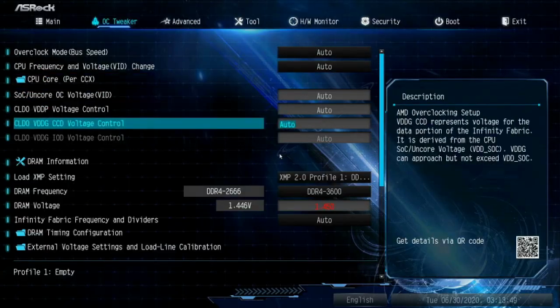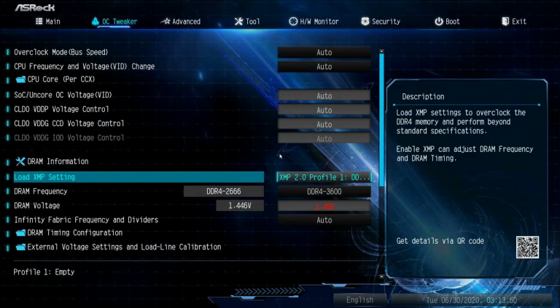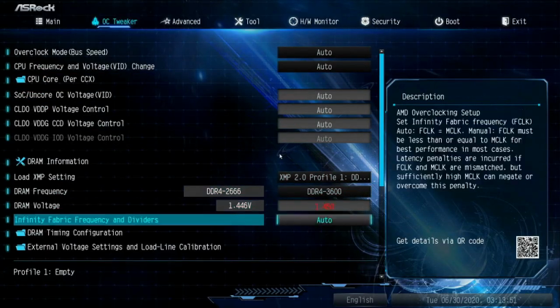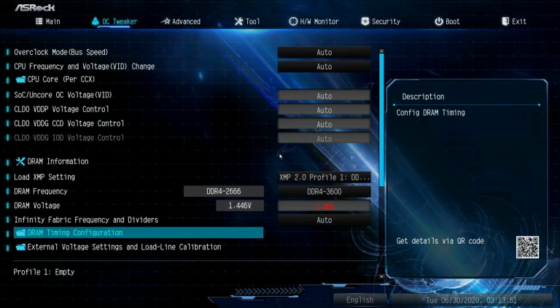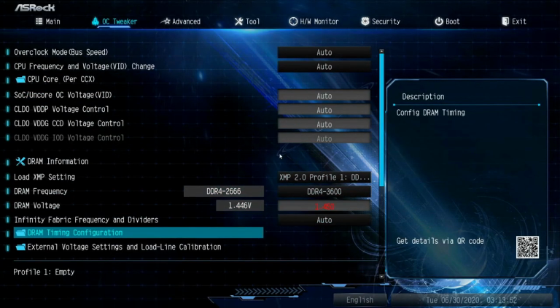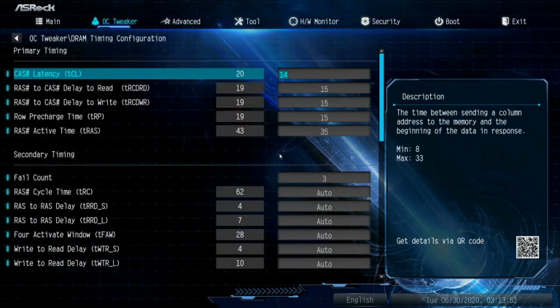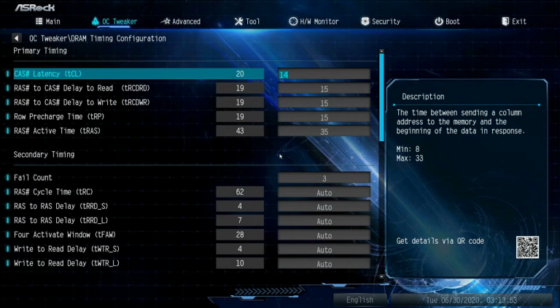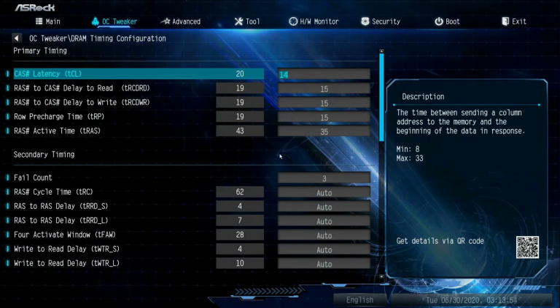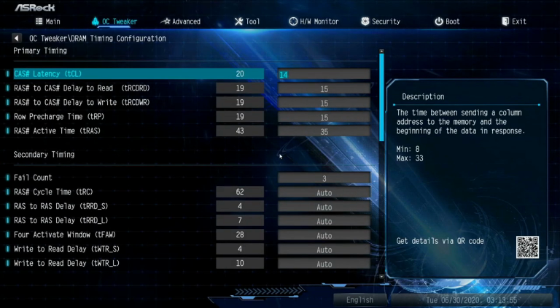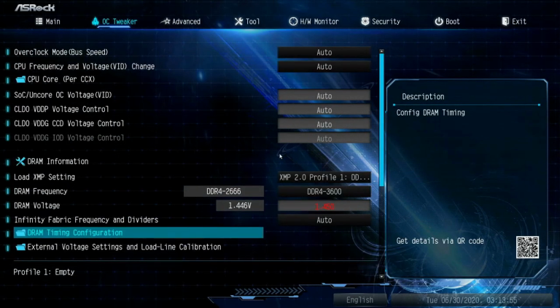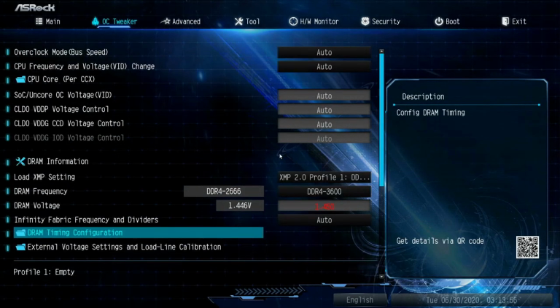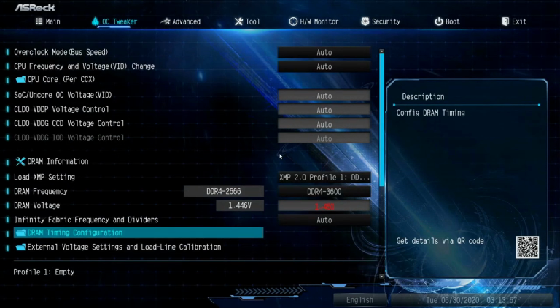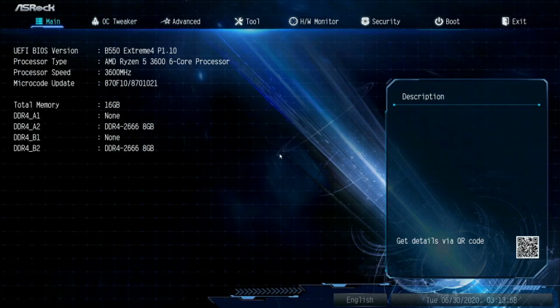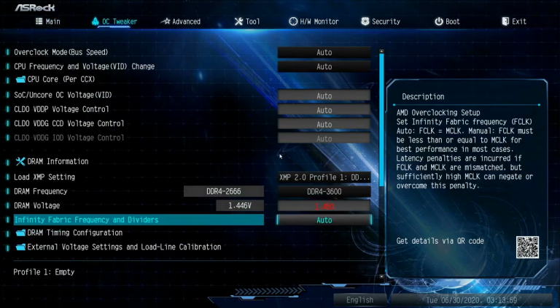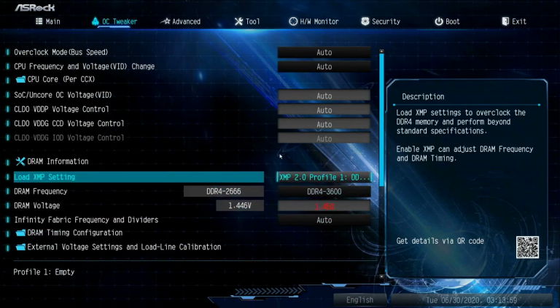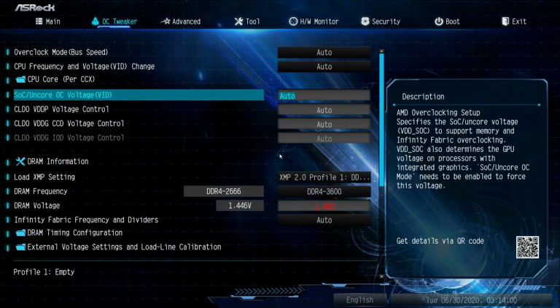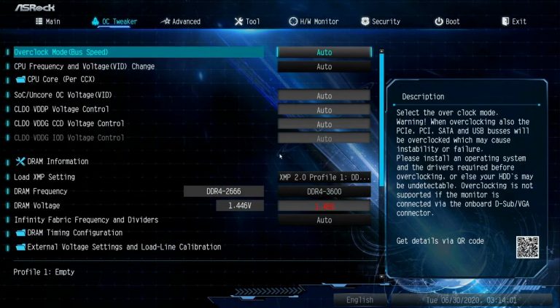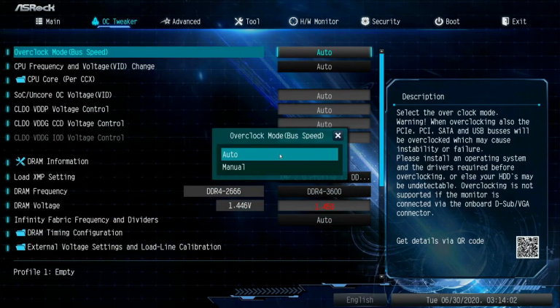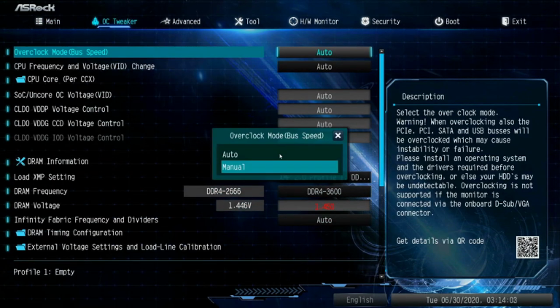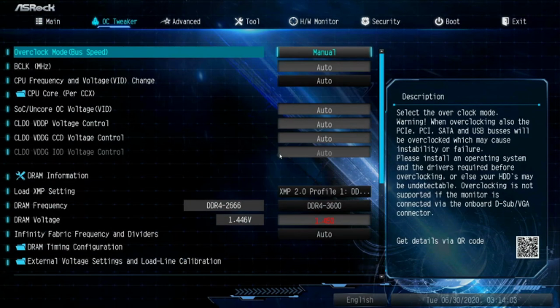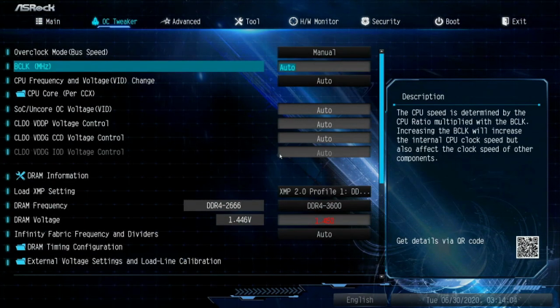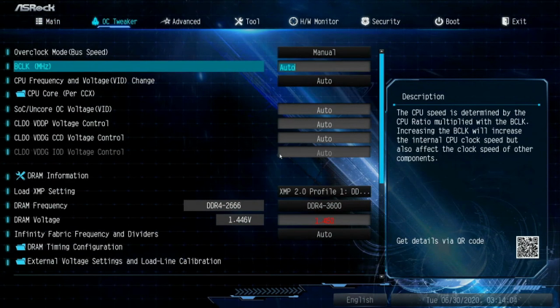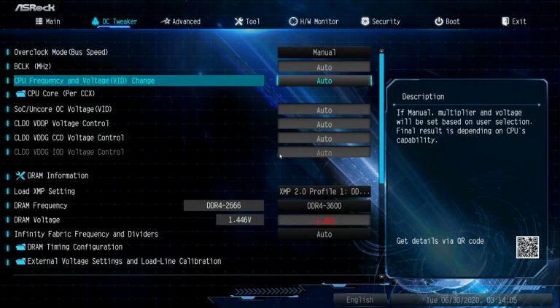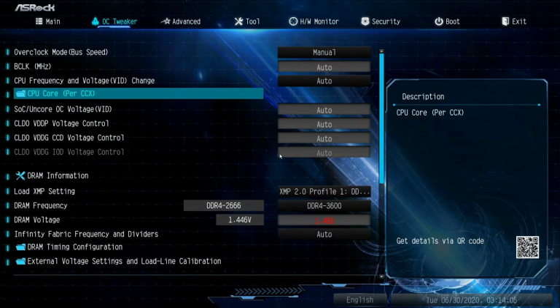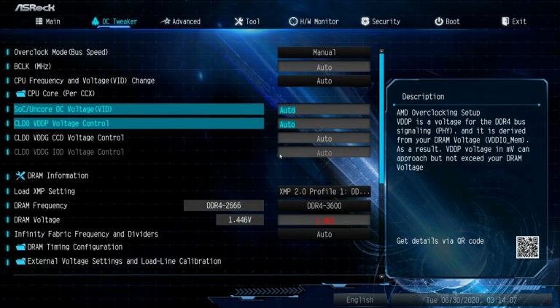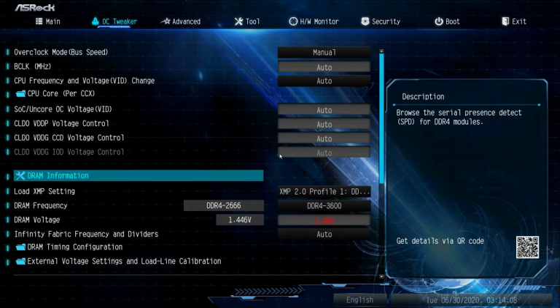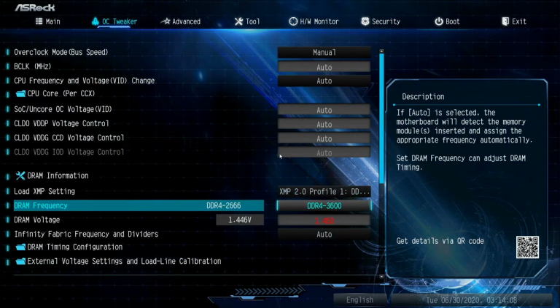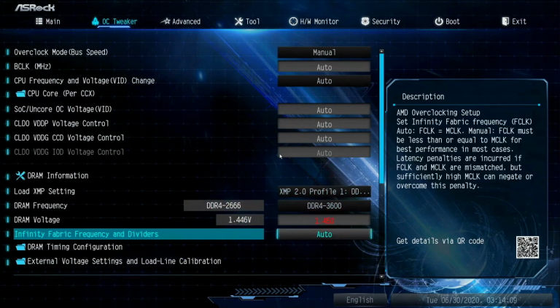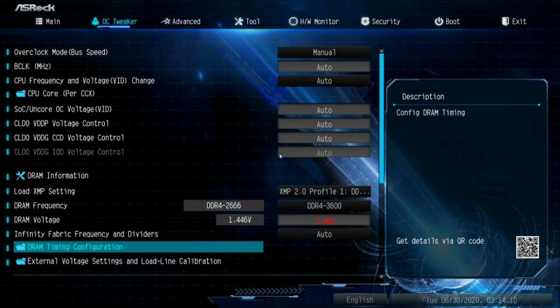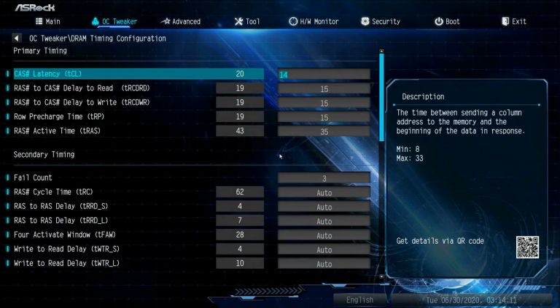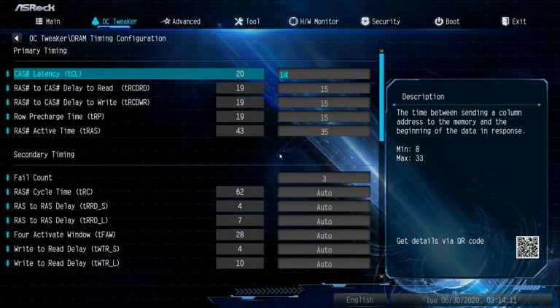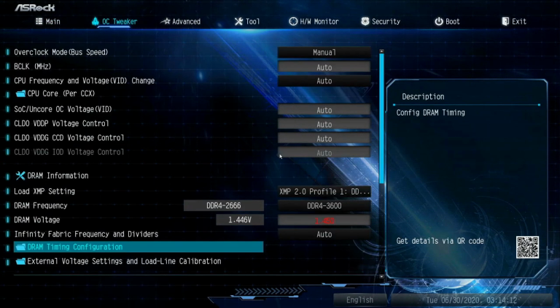For those of you who like to tweak the system, the ASRock B550 Xtreme 4 has got you covered with plenty of options for you to fiddle with.